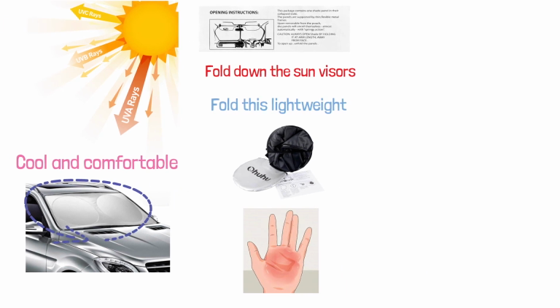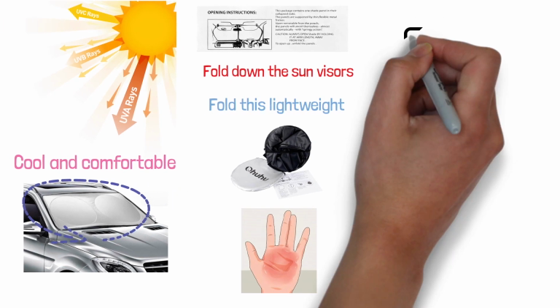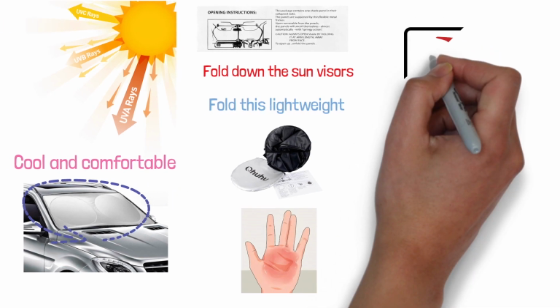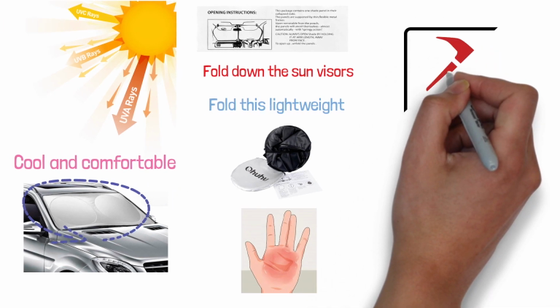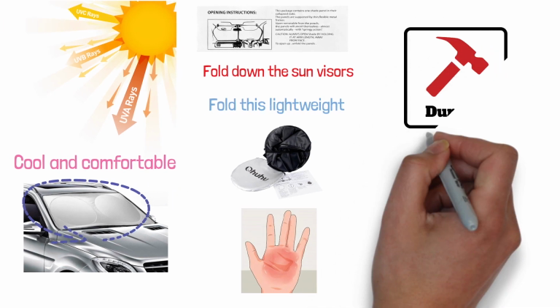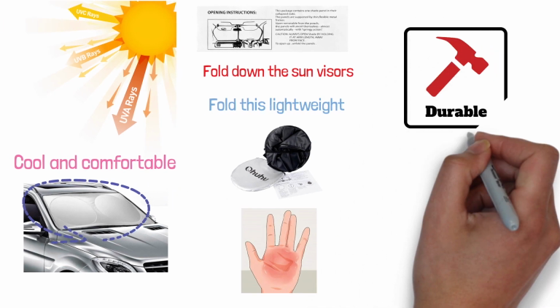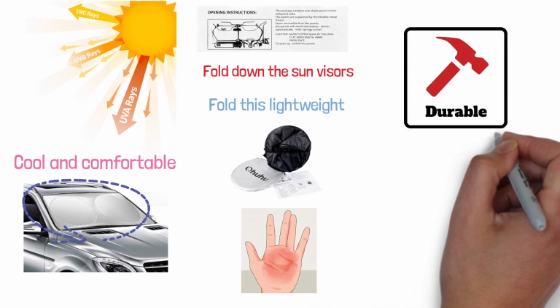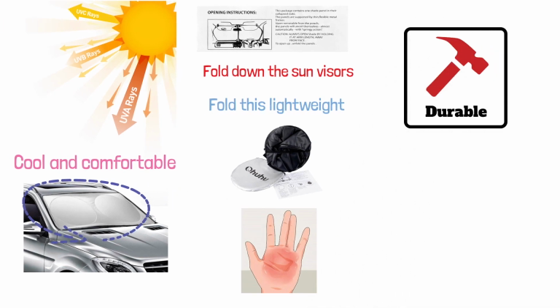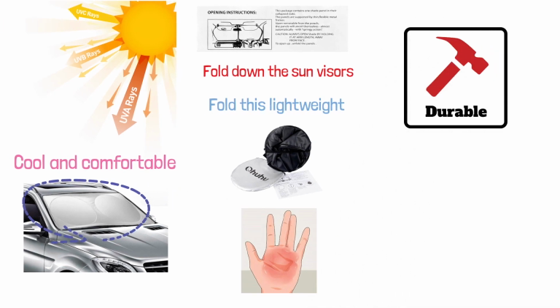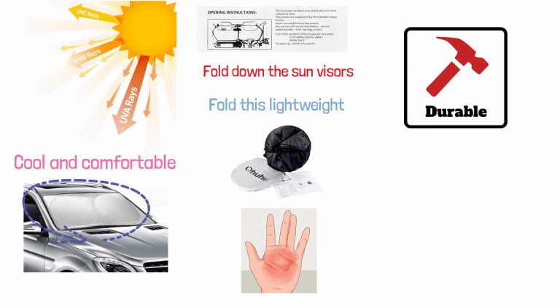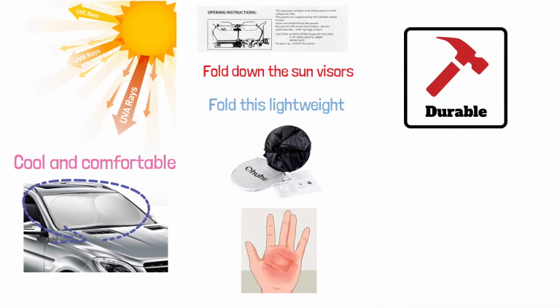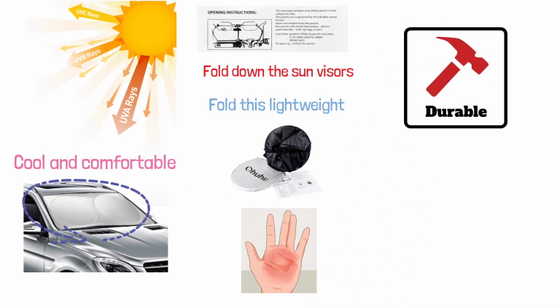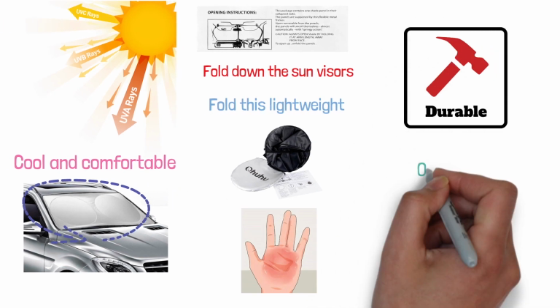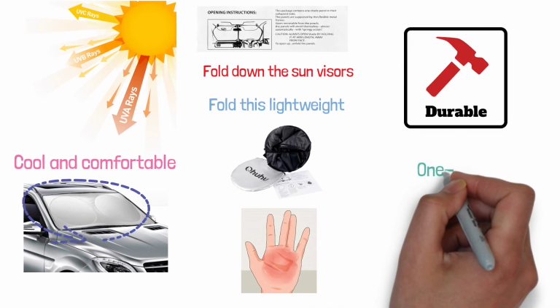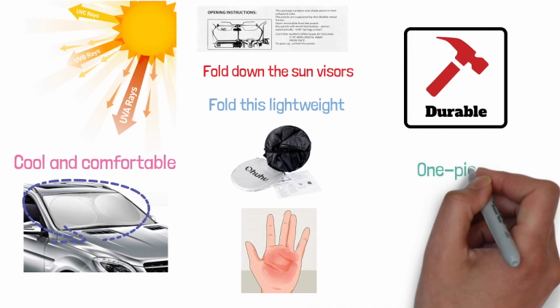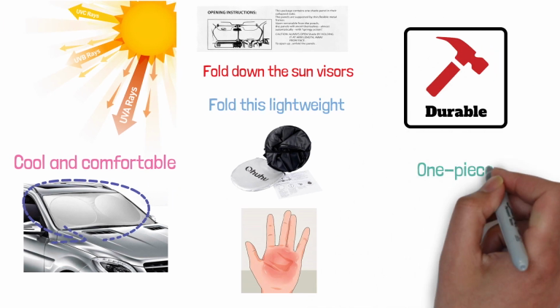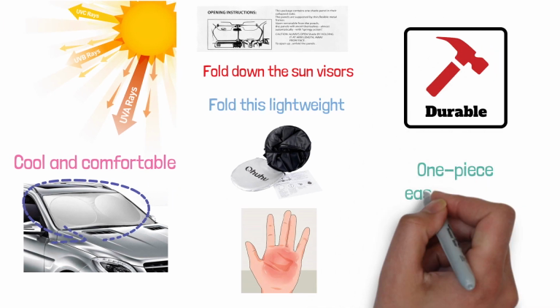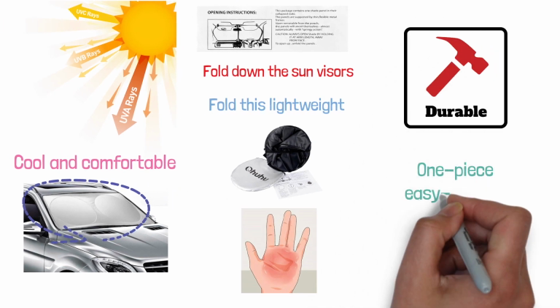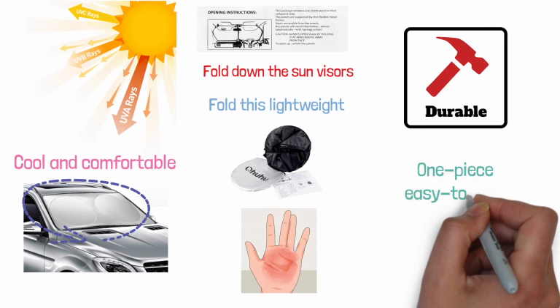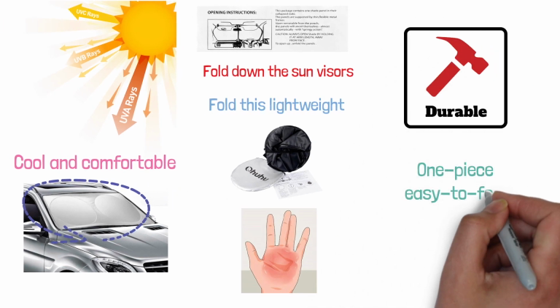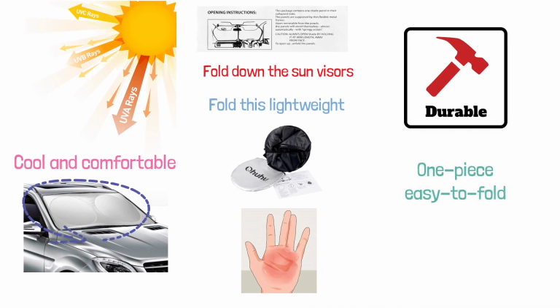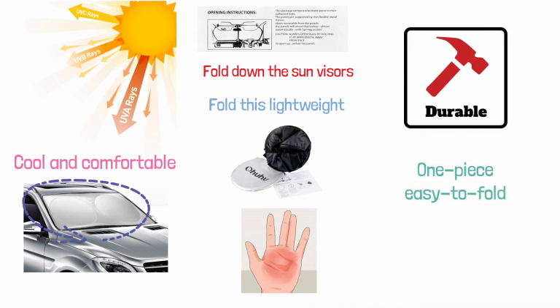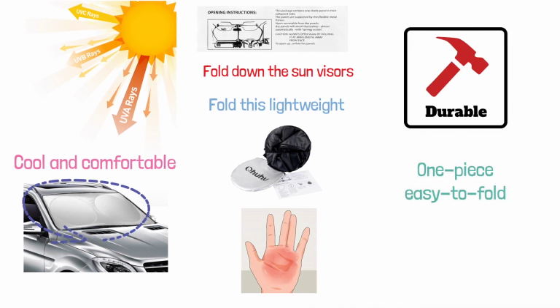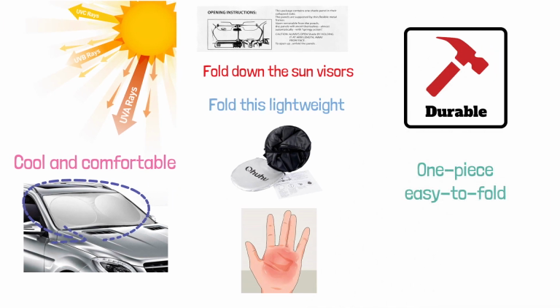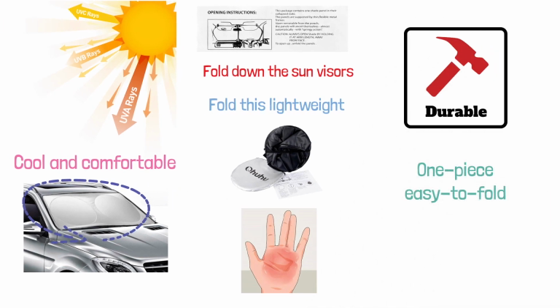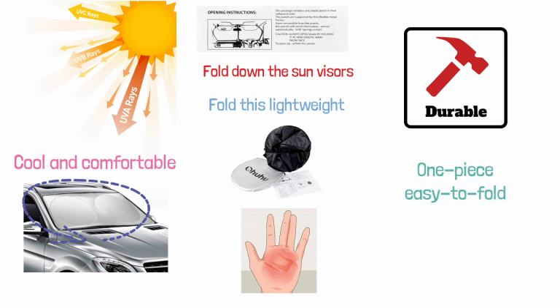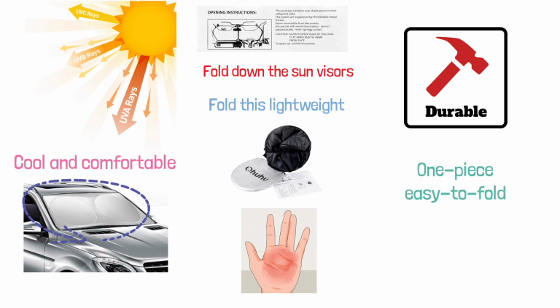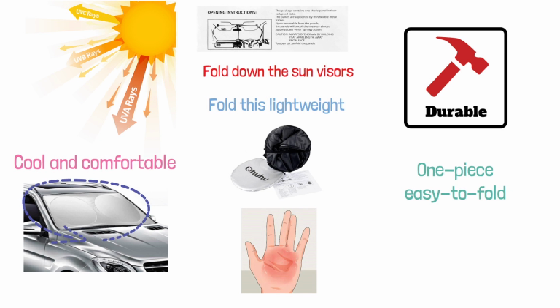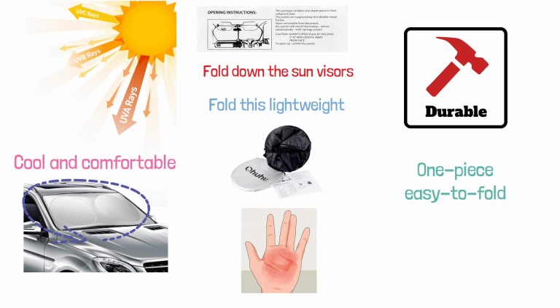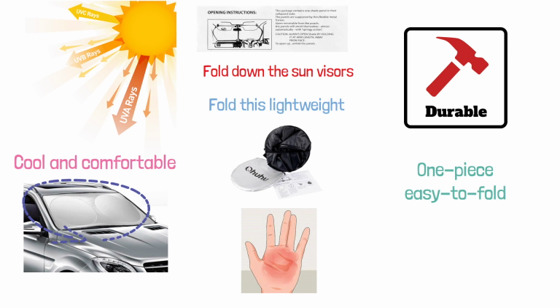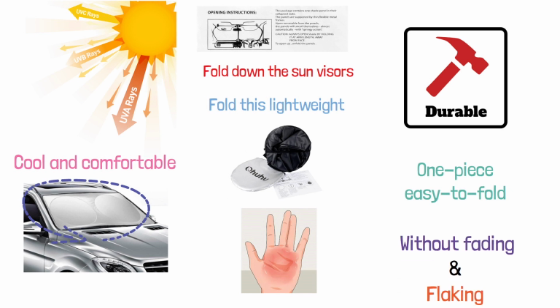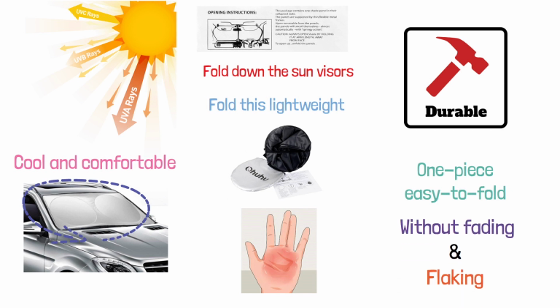The Ohuhu Sunshade is a durable, one-piece, easy-to-fold shade that will last for years without fading or flaking.